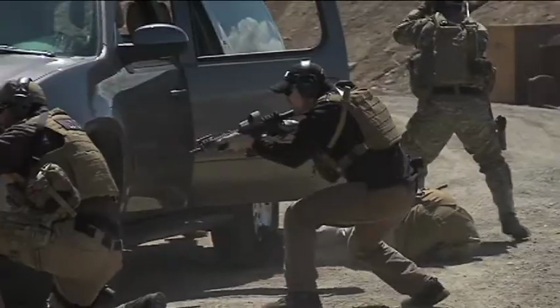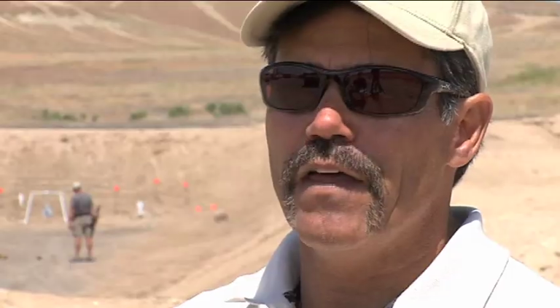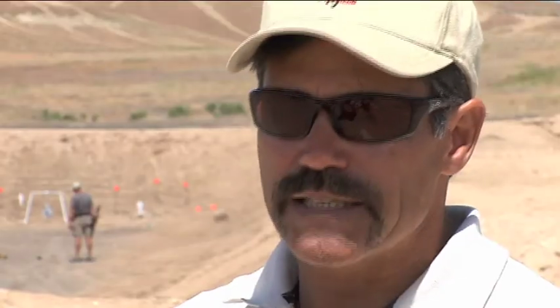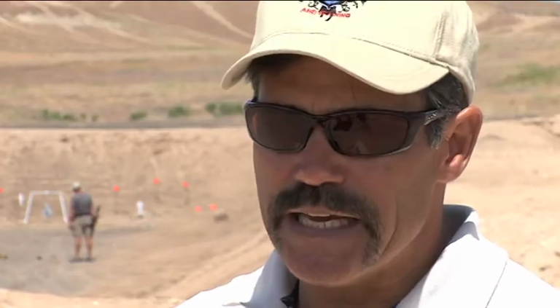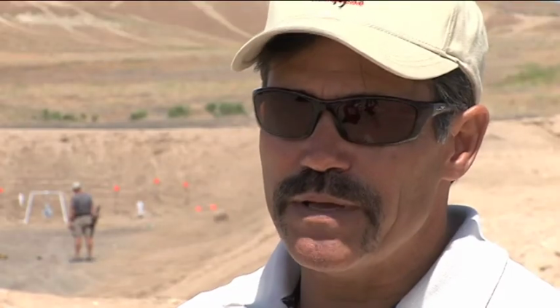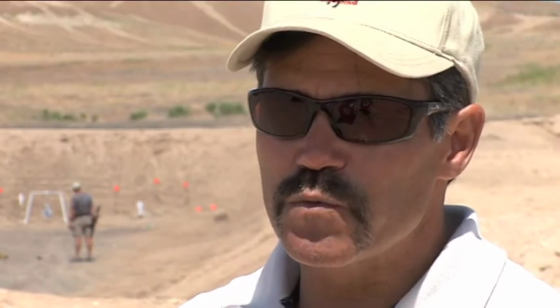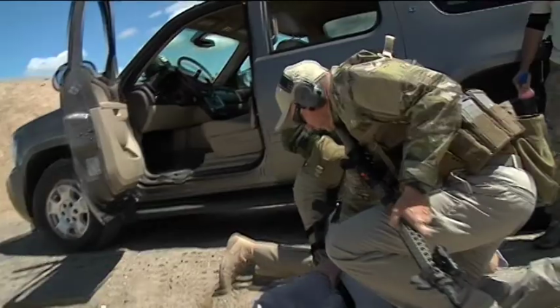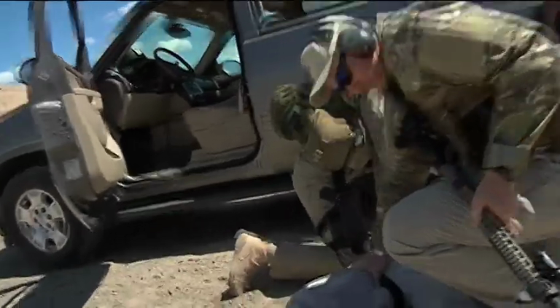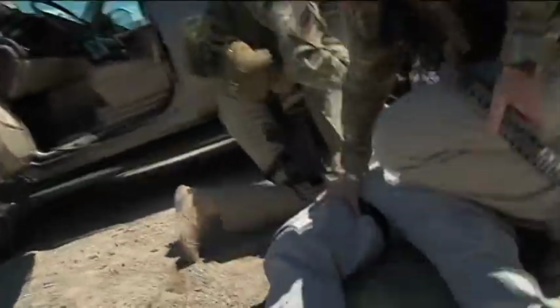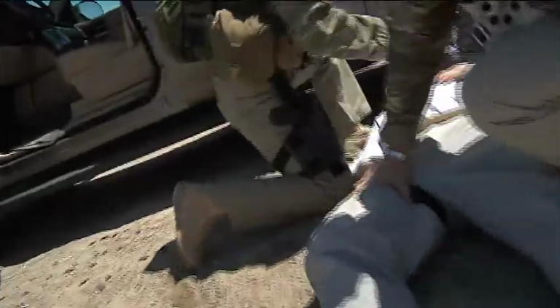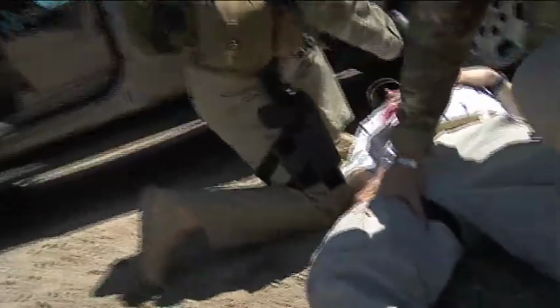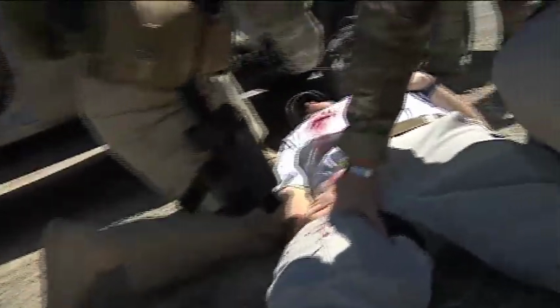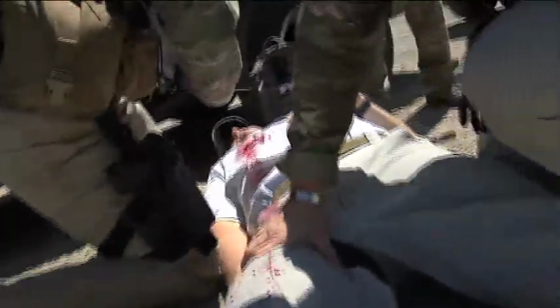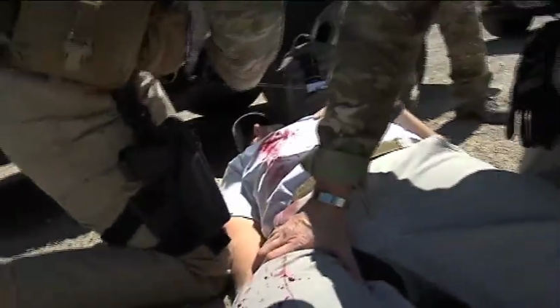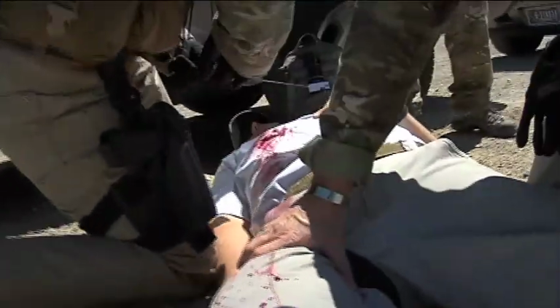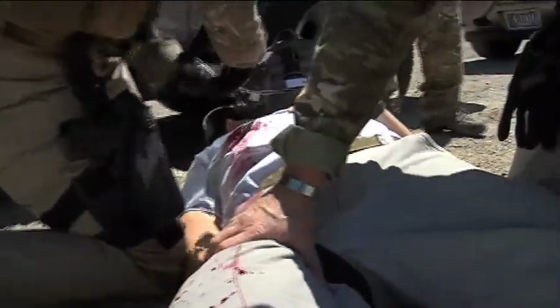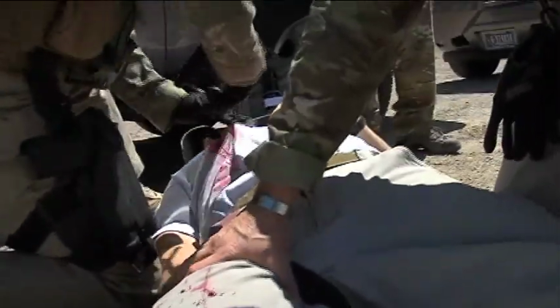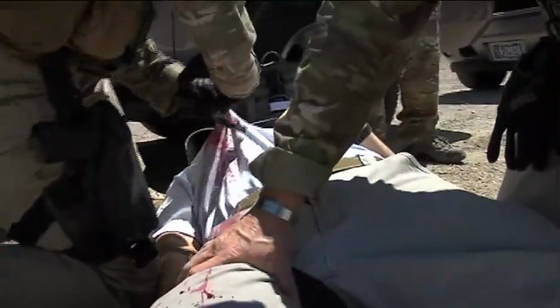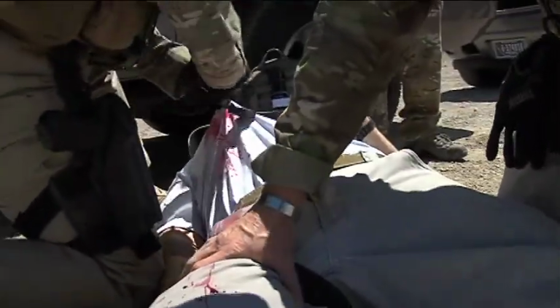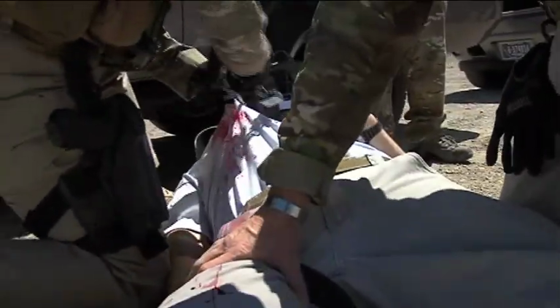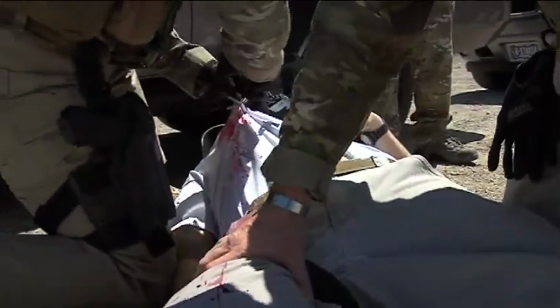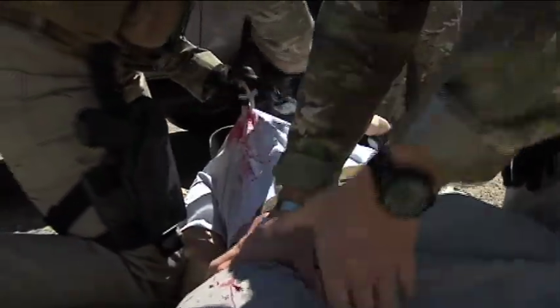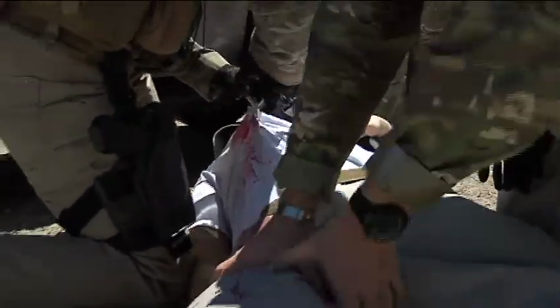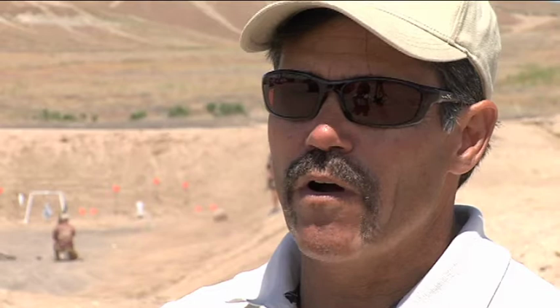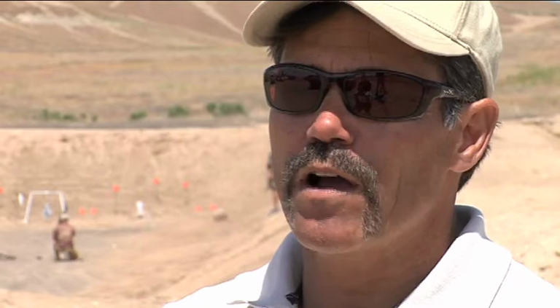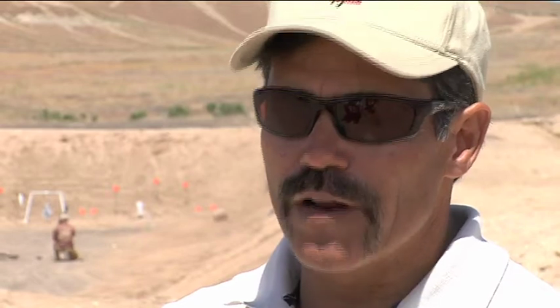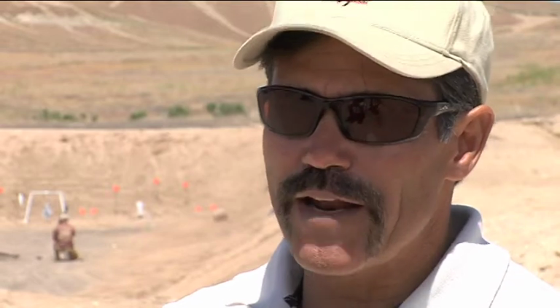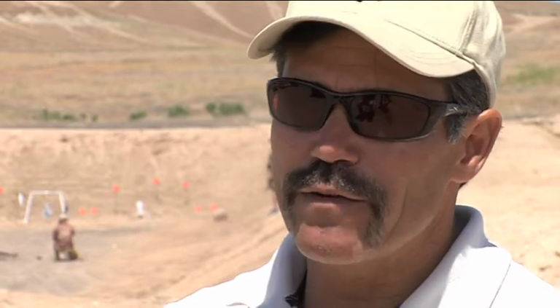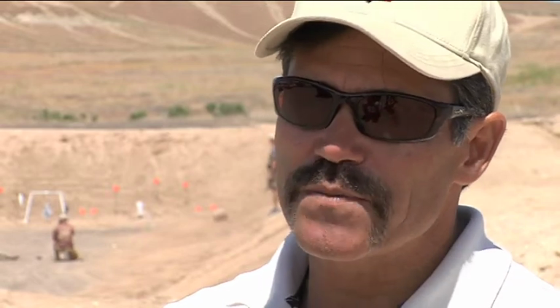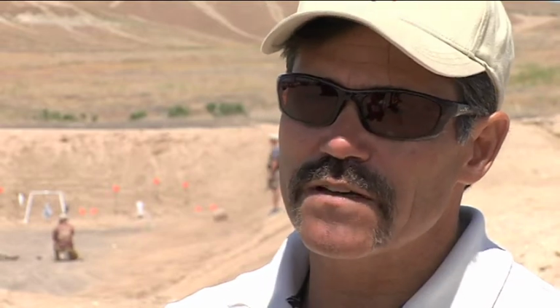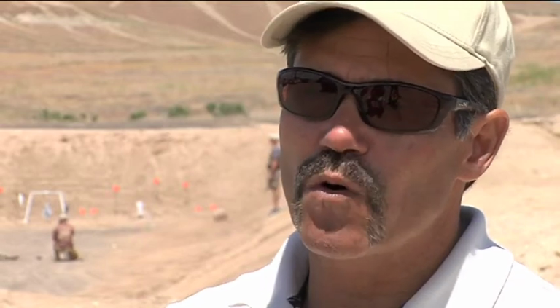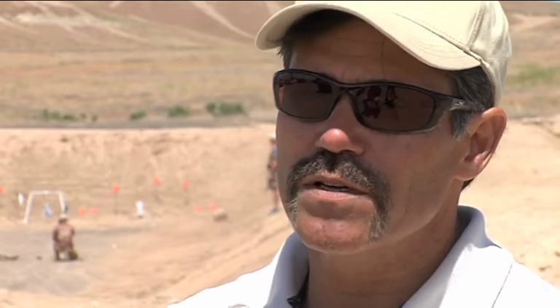Then it becomes a team effort where we pick that person up, get them off the X, and get them out of the danger. We're covering a lot of different aspects in the course.